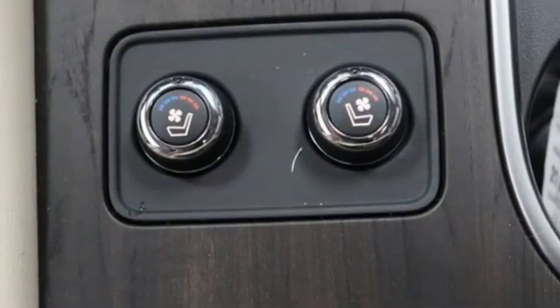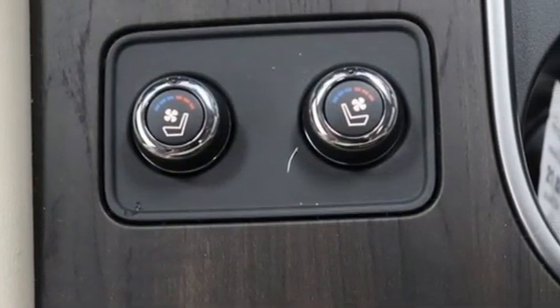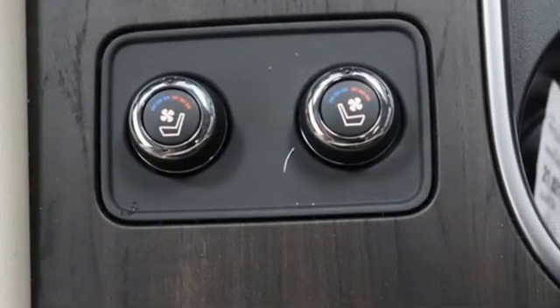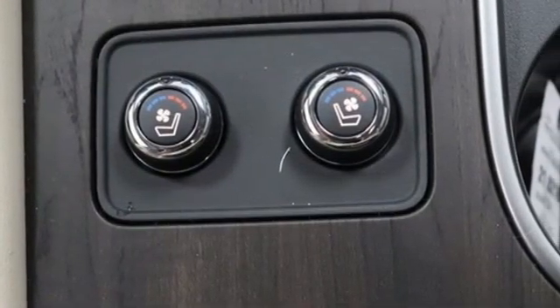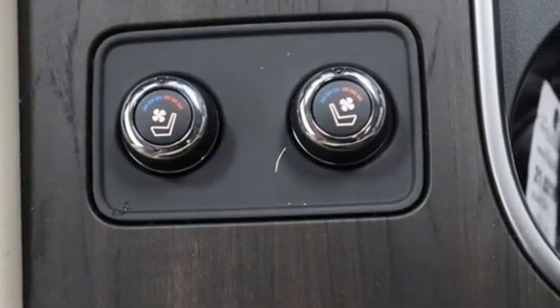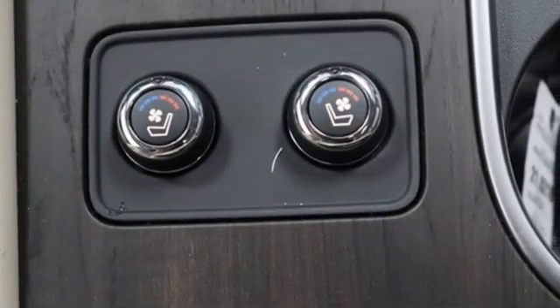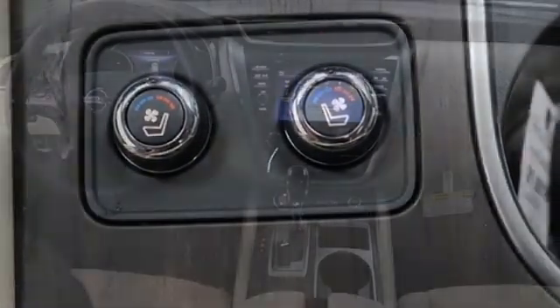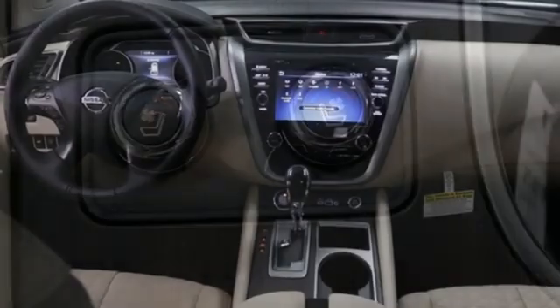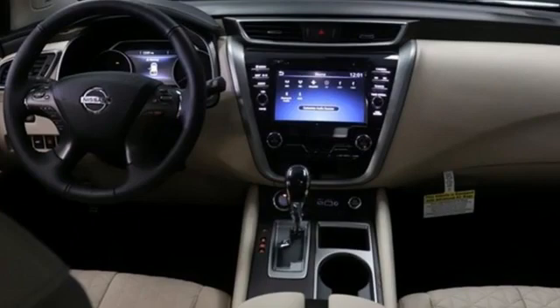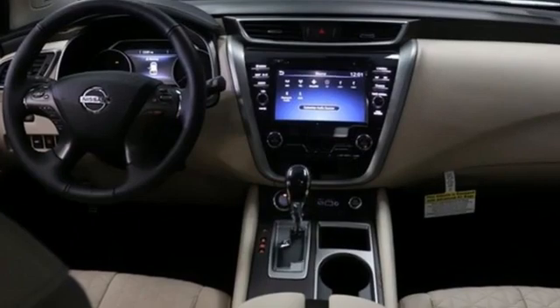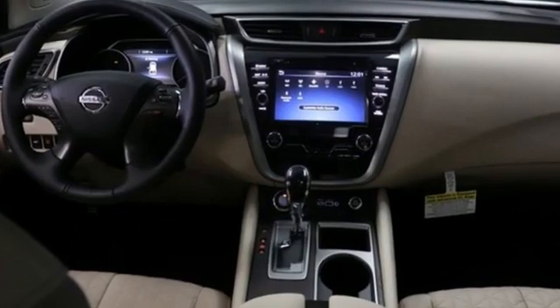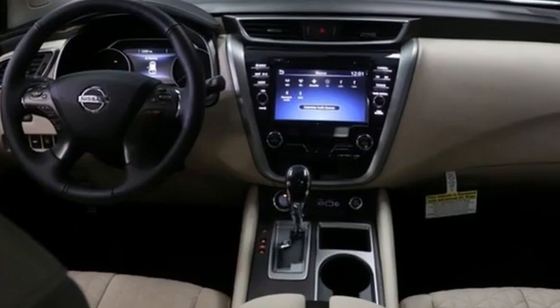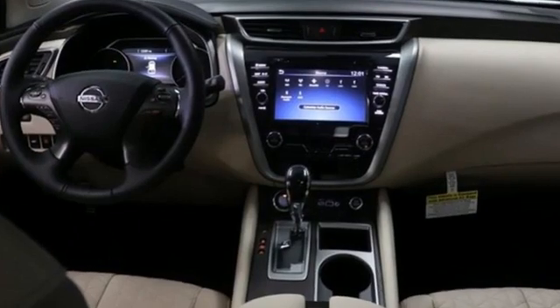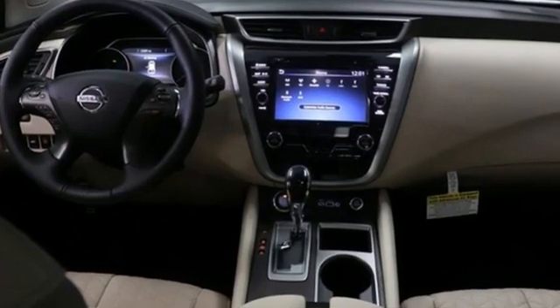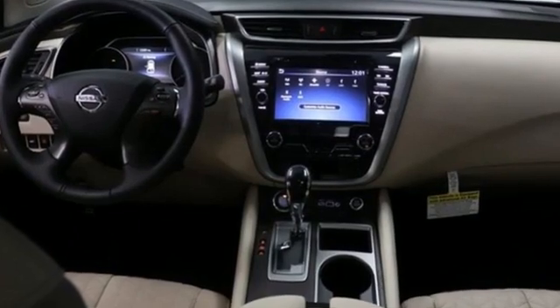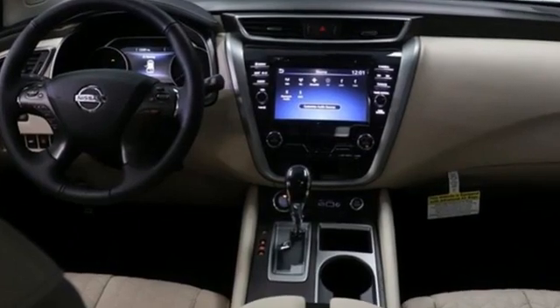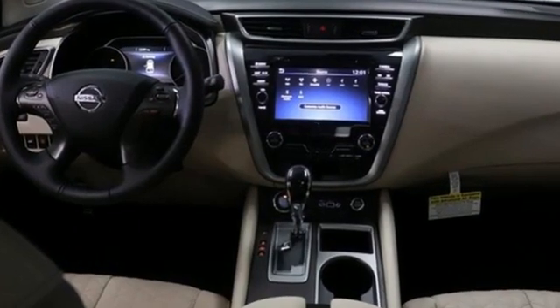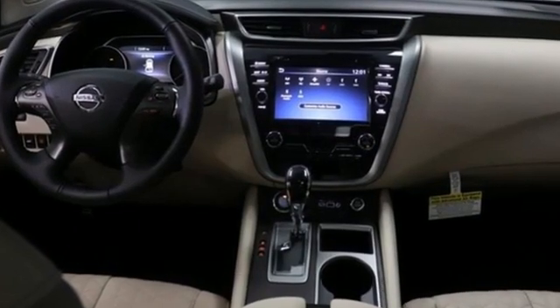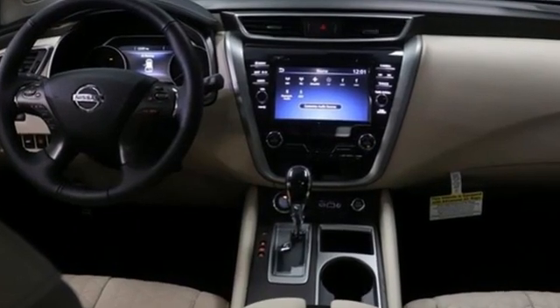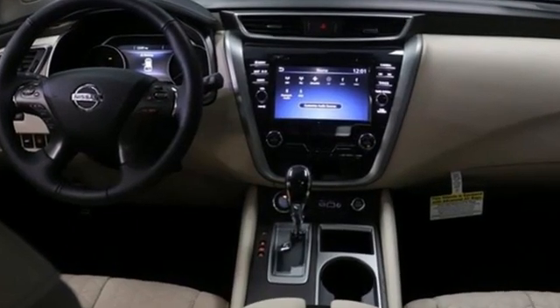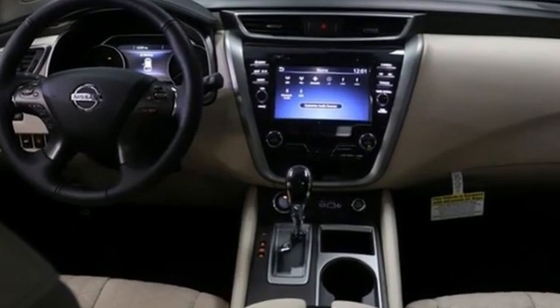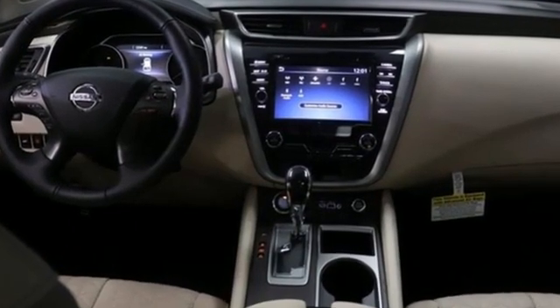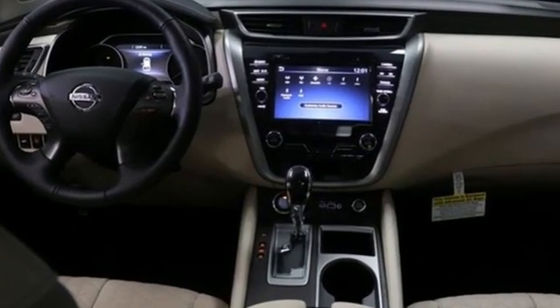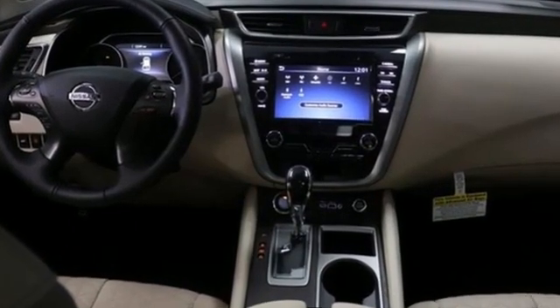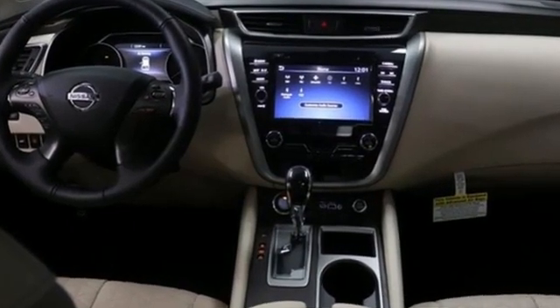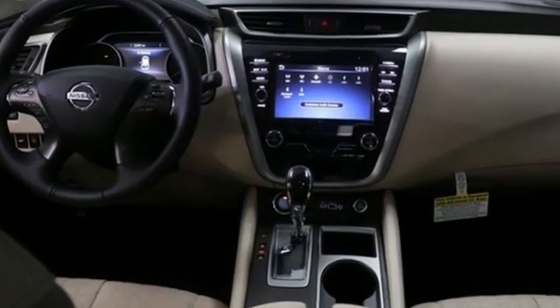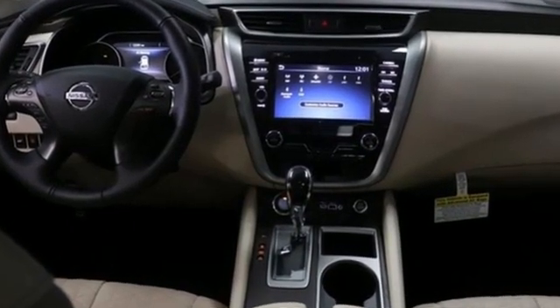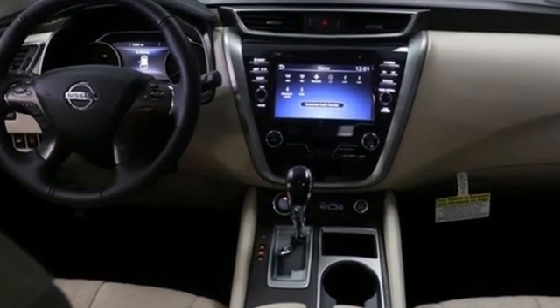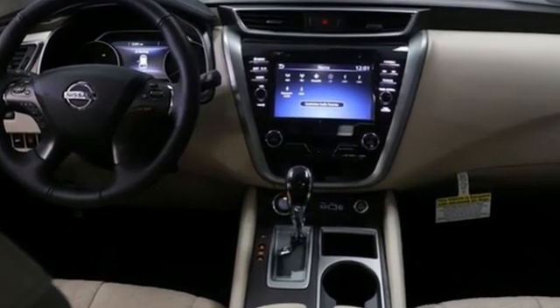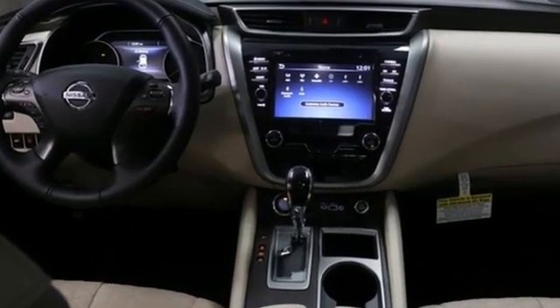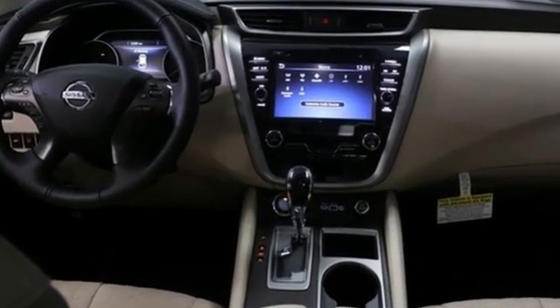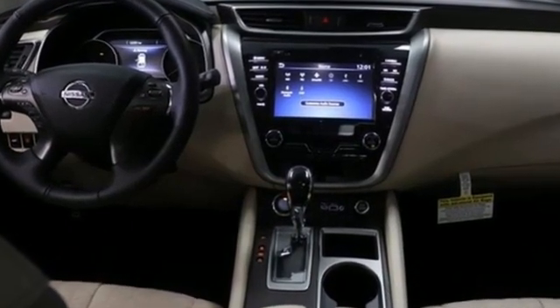Nissan — built for the human race. See what it can do for you when you take it for a test drive.